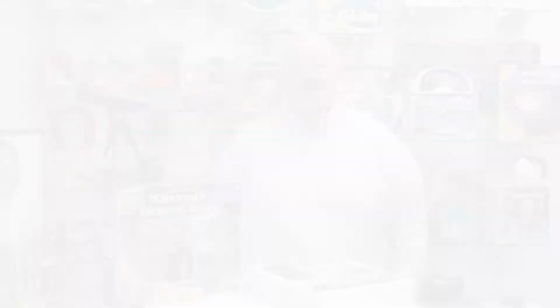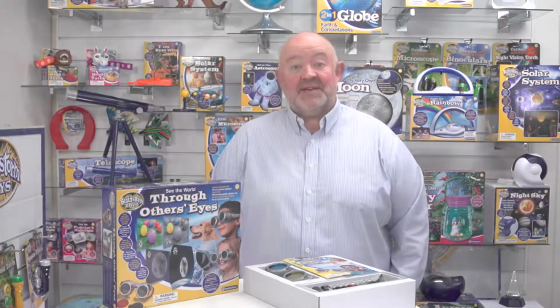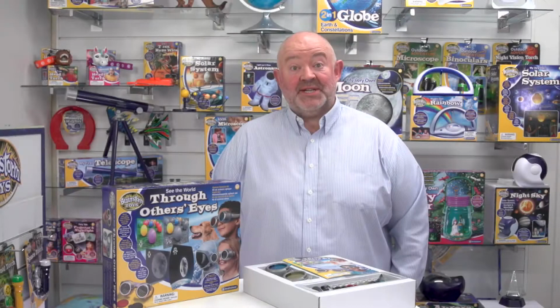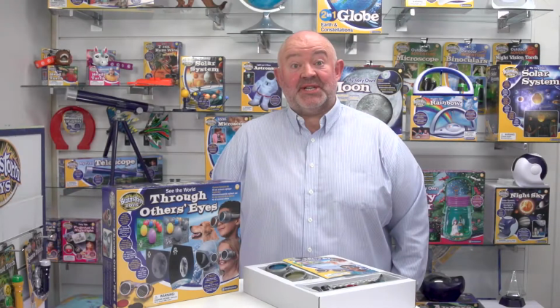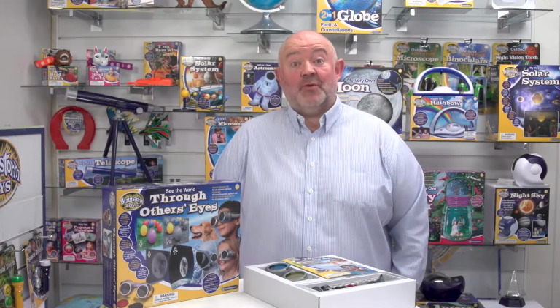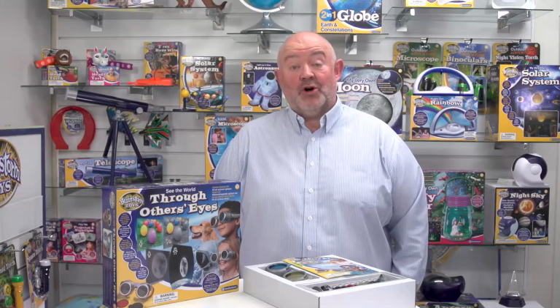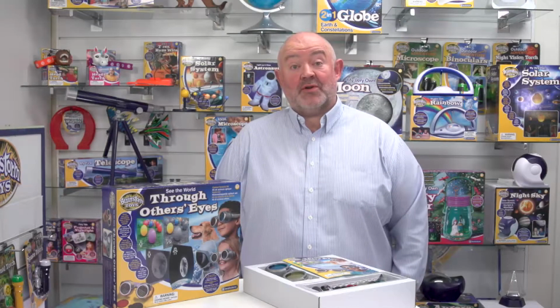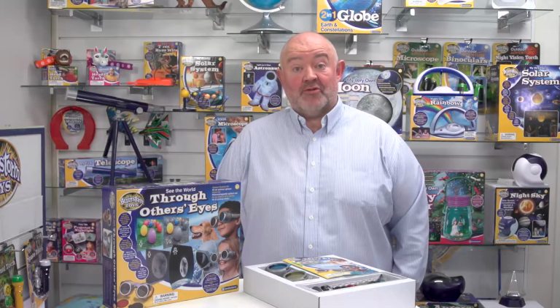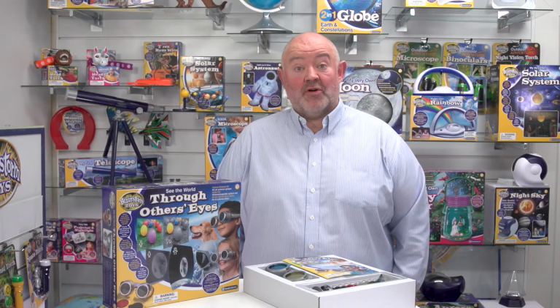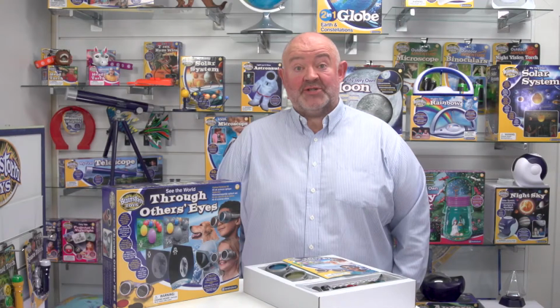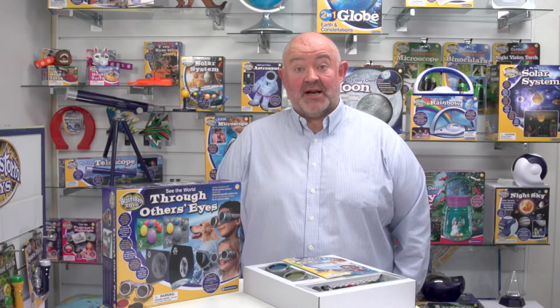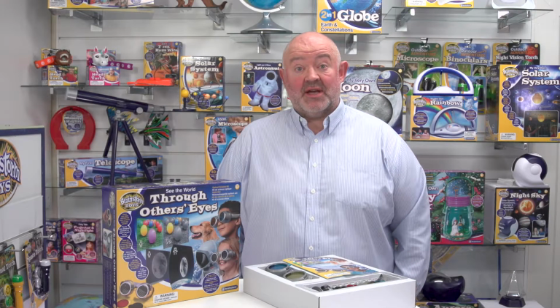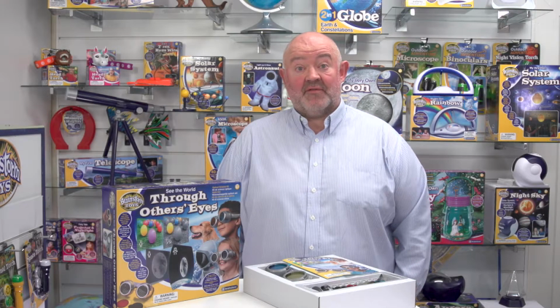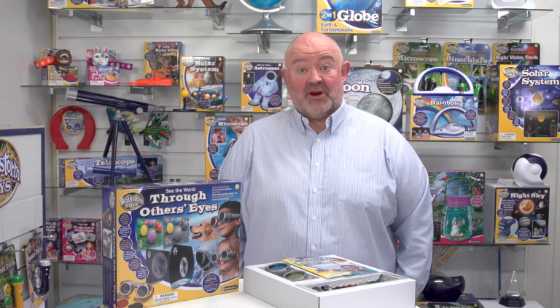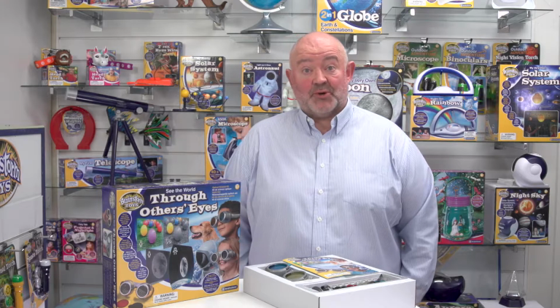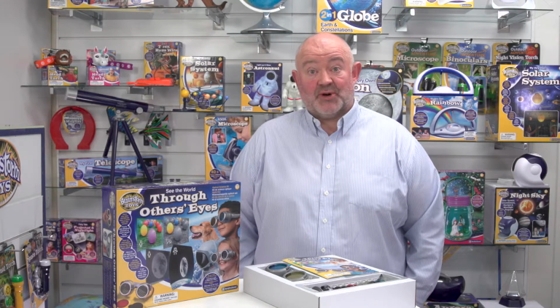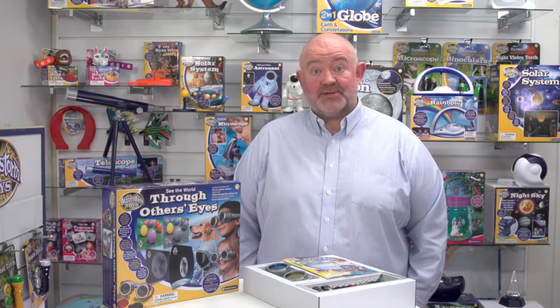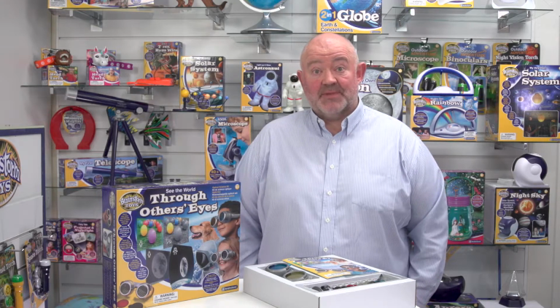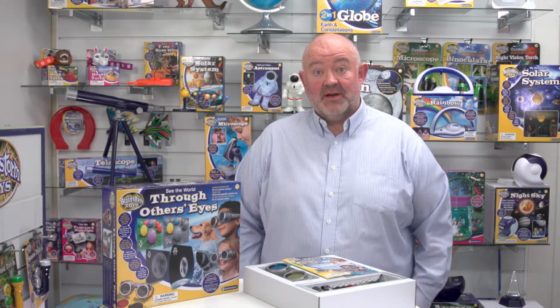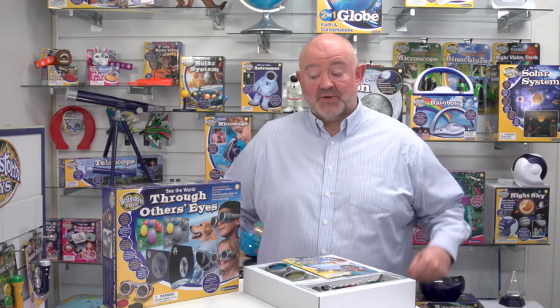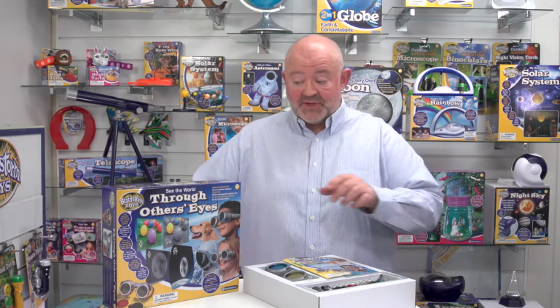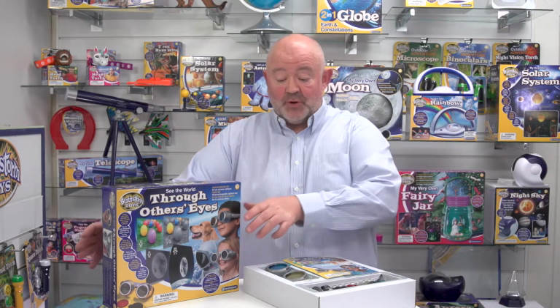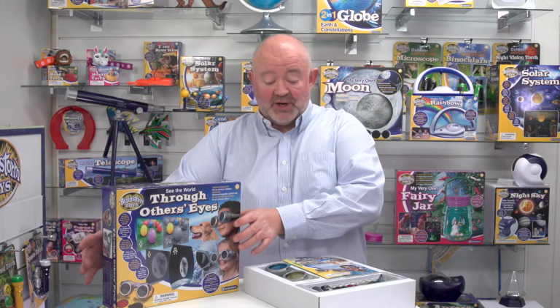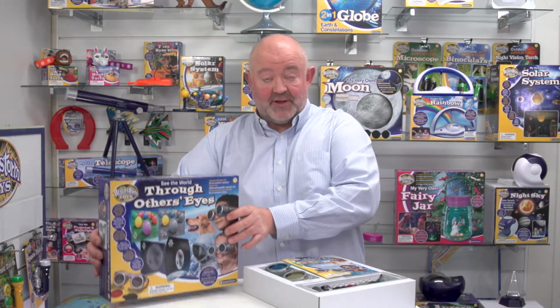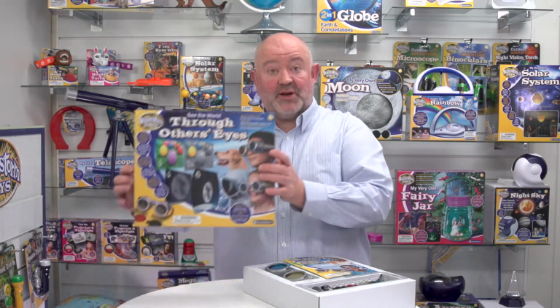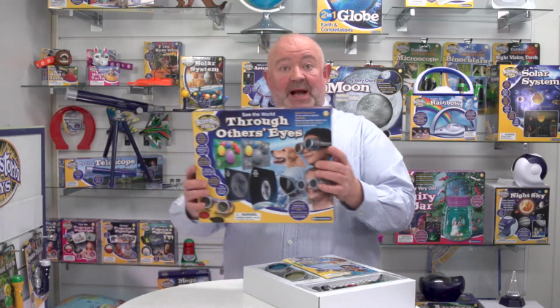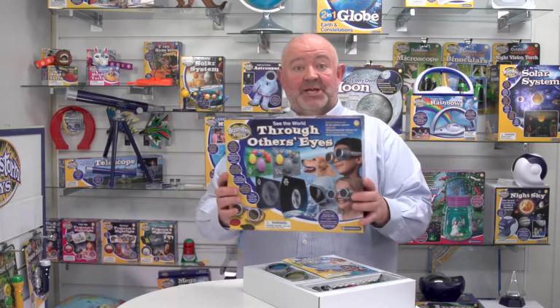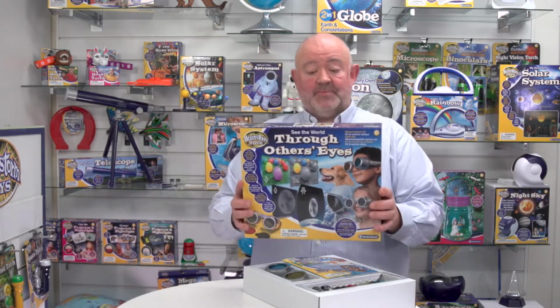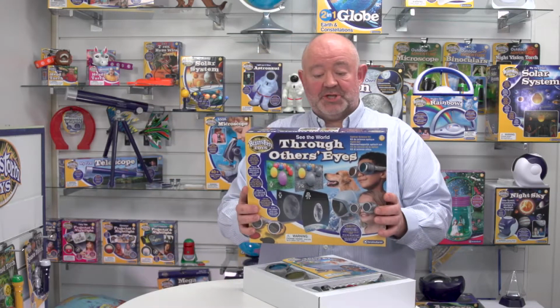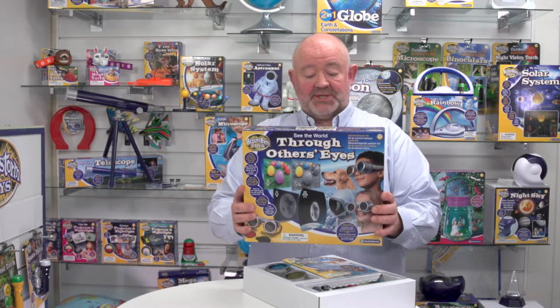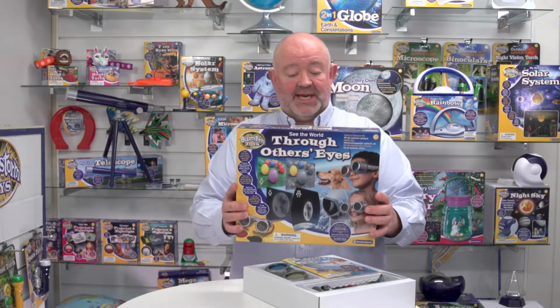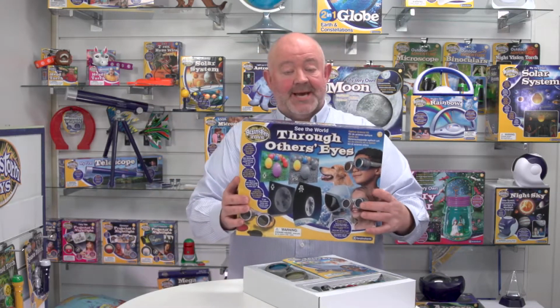This is 'See the World Through Others Eyes' from Brainstorm Toys. First of all, we're going to have a look at the packaging which you can see here.